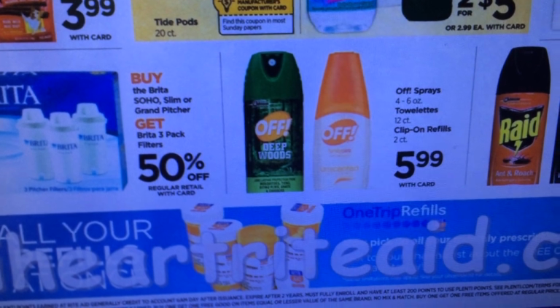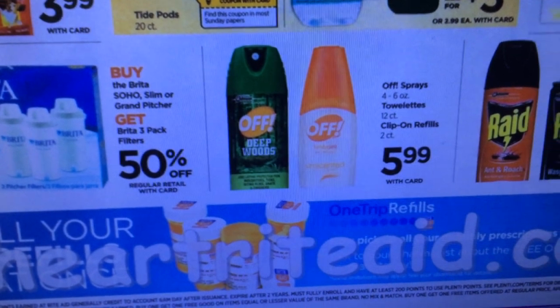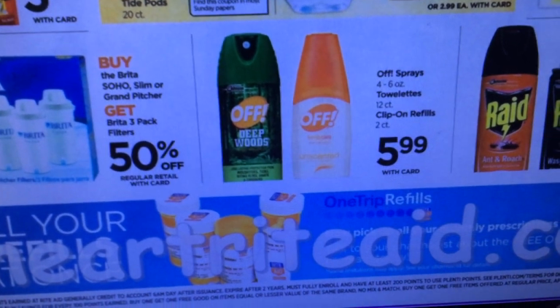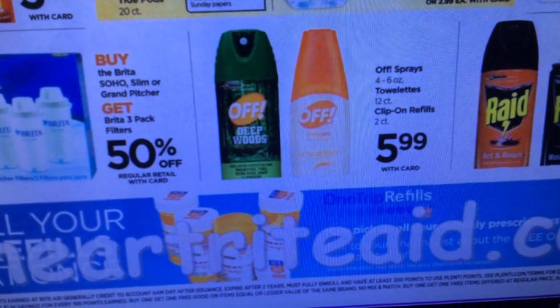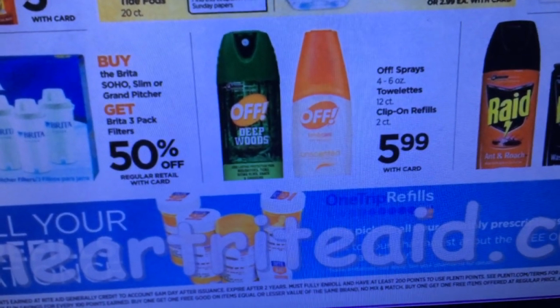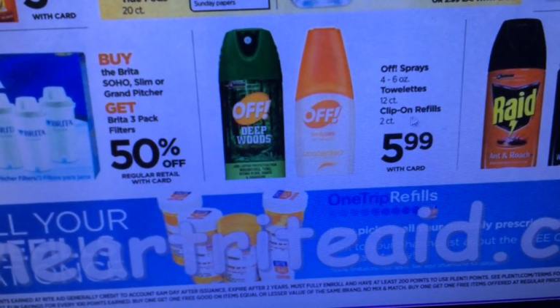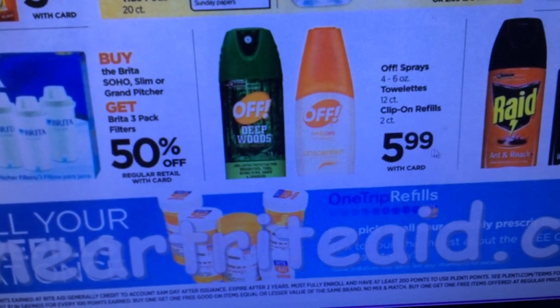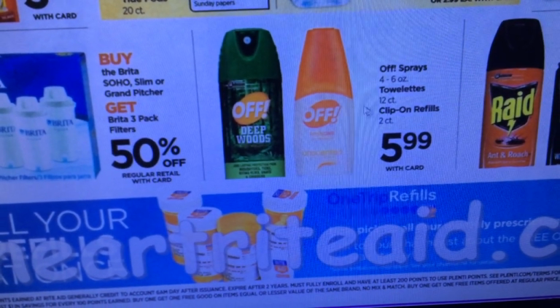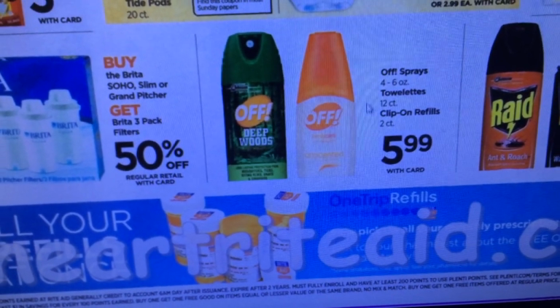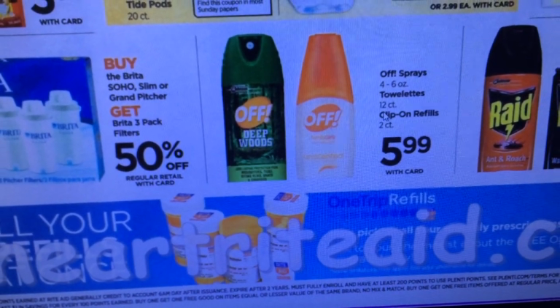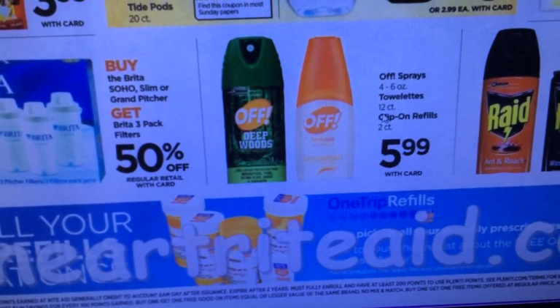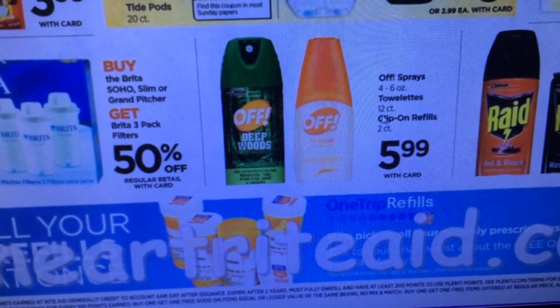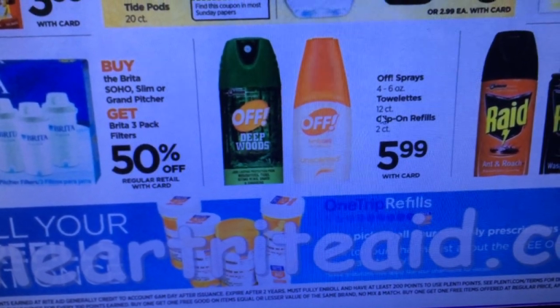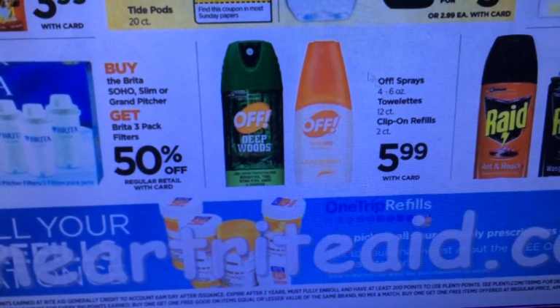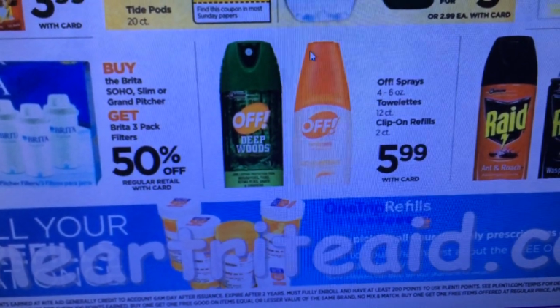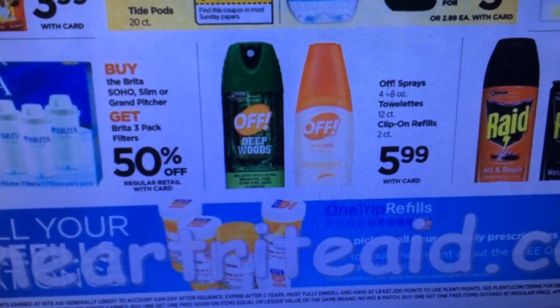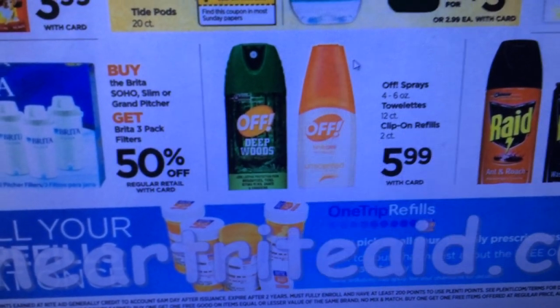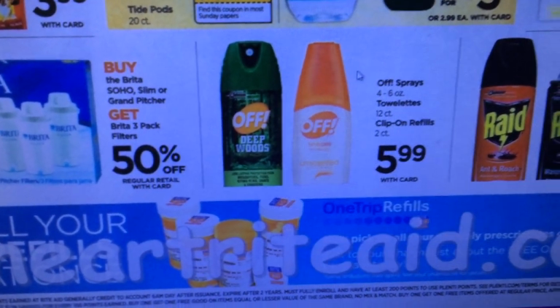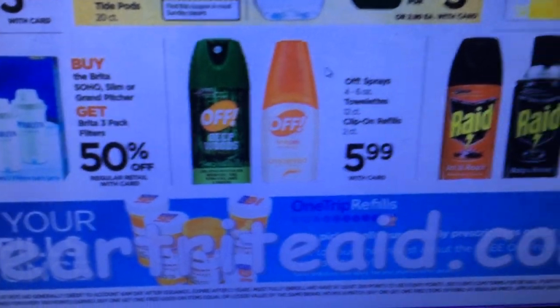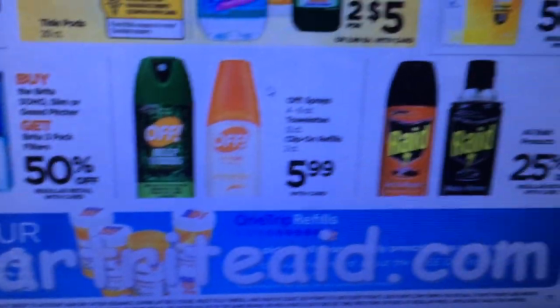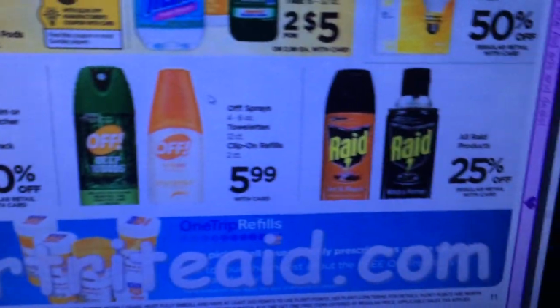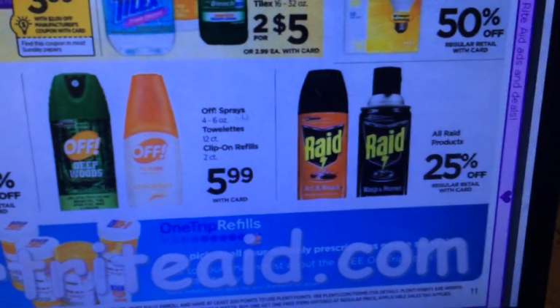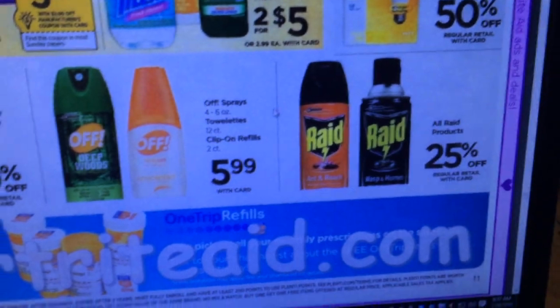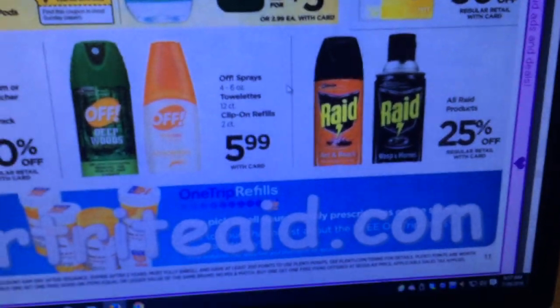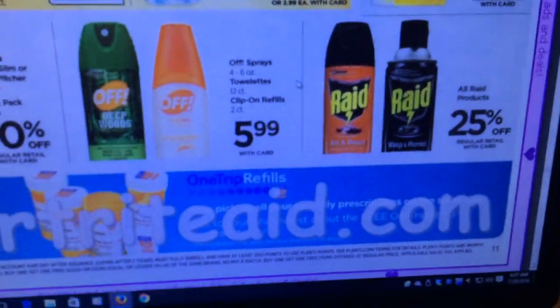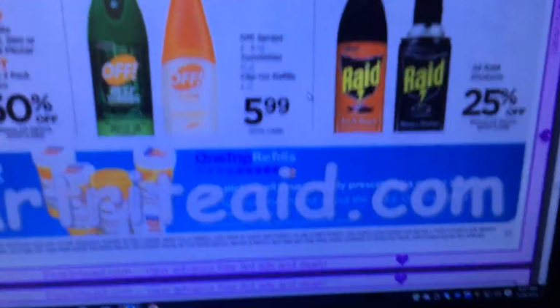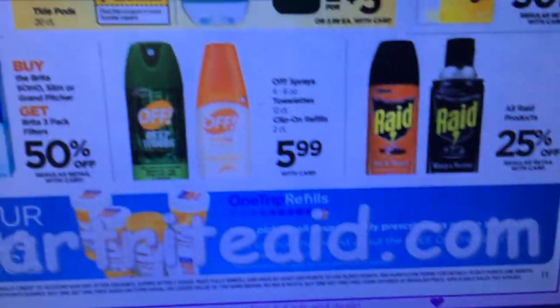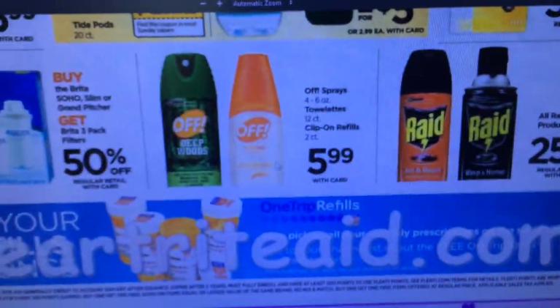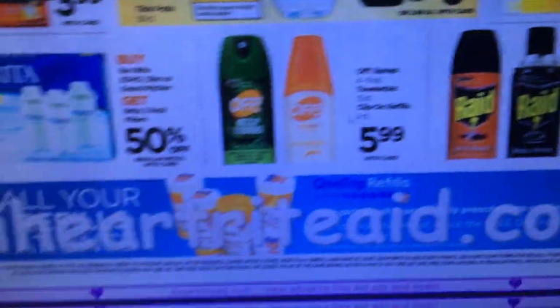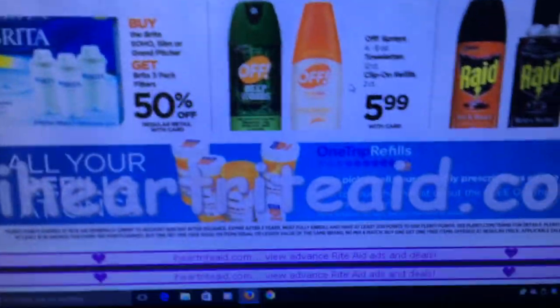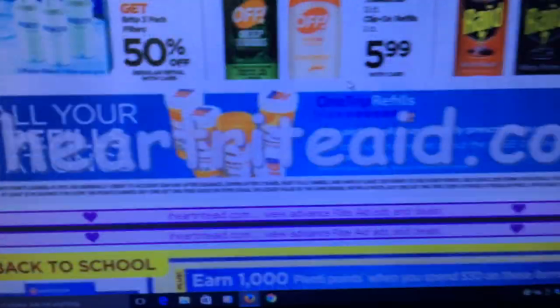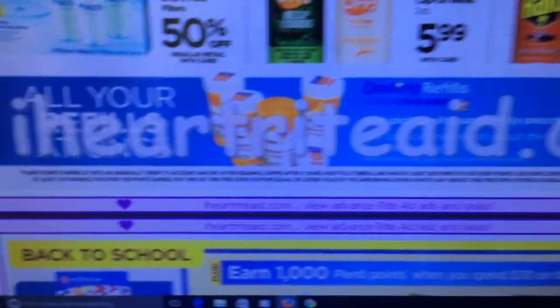We have some OFF bug spray — there were 75-cent off and dollar-off coupons. If that's something you need, though you don't get anything back in points.